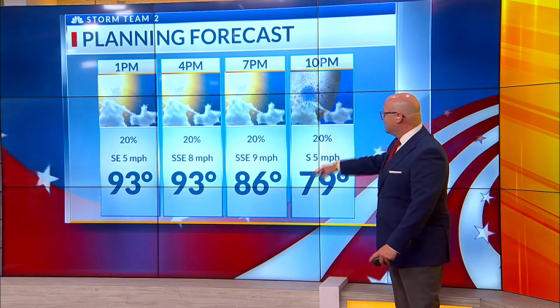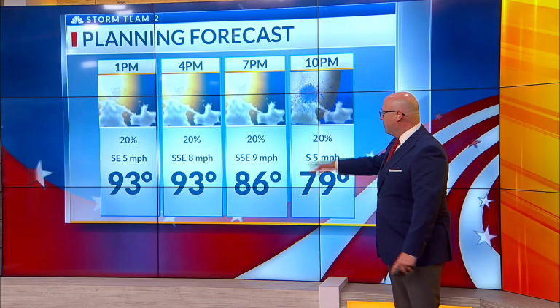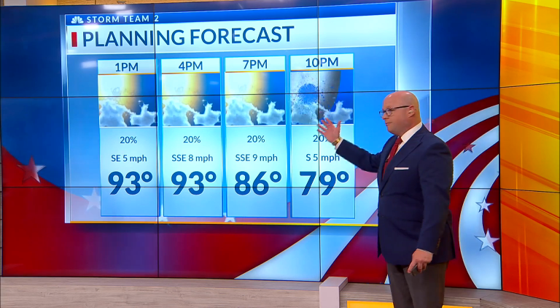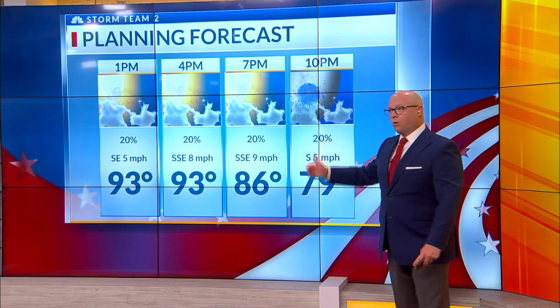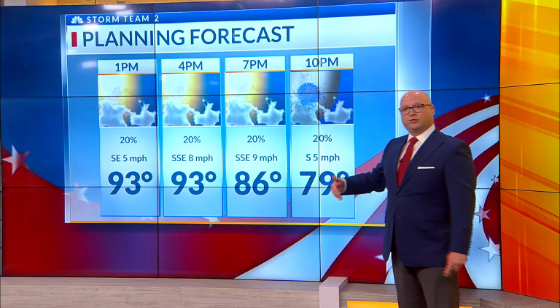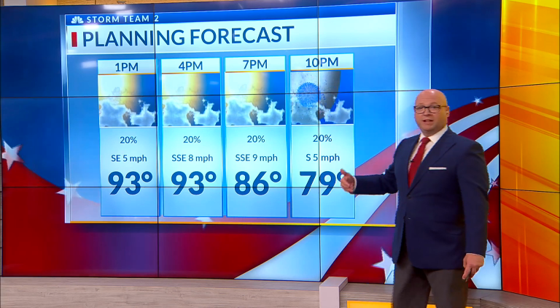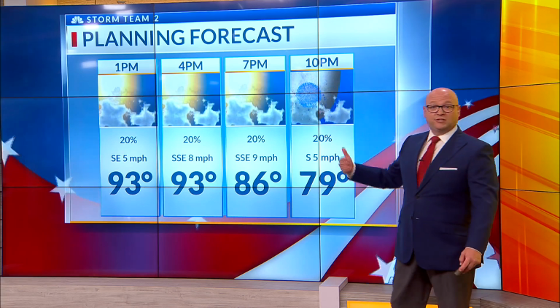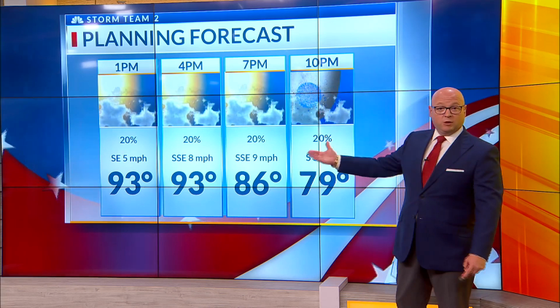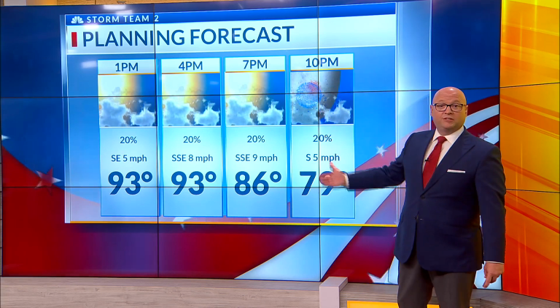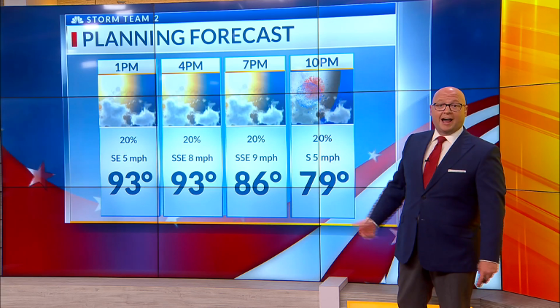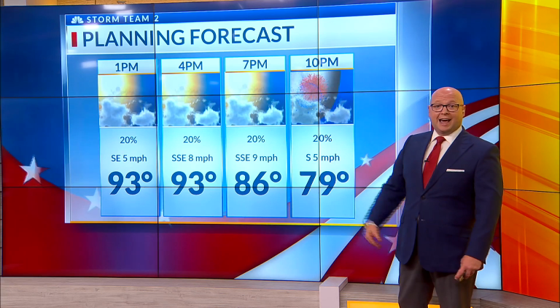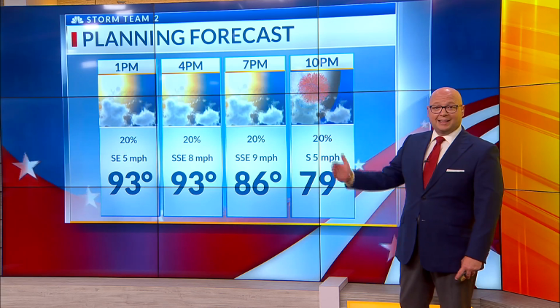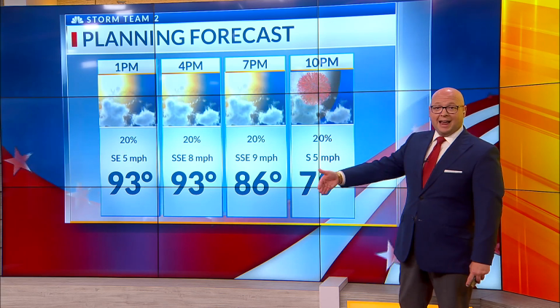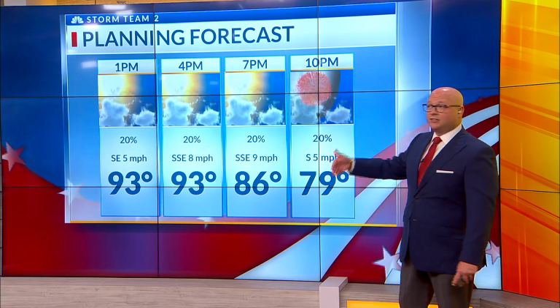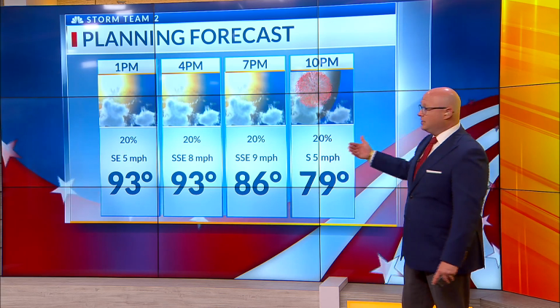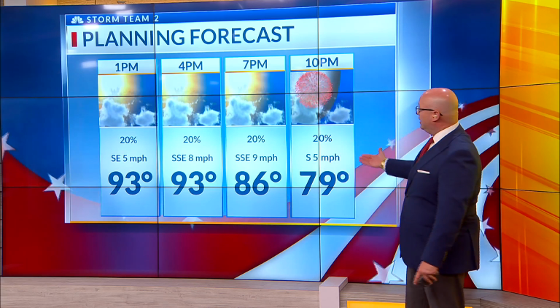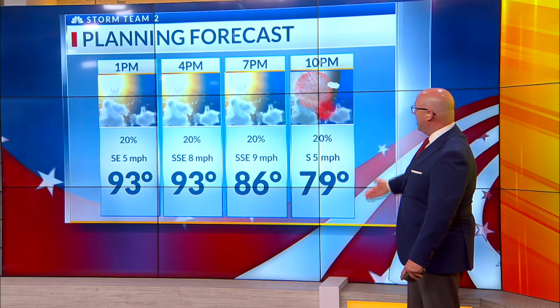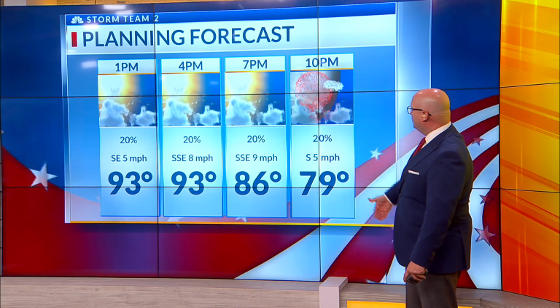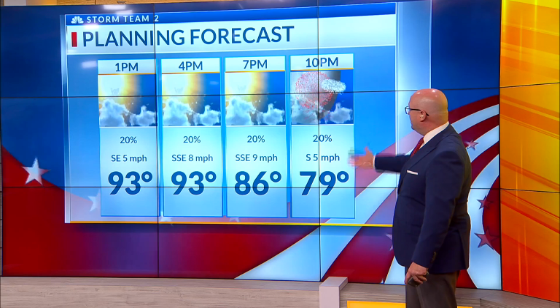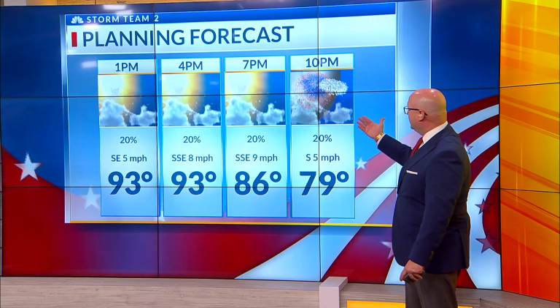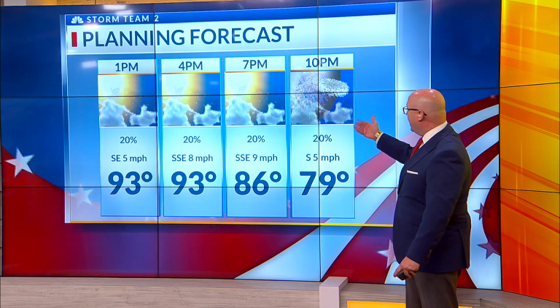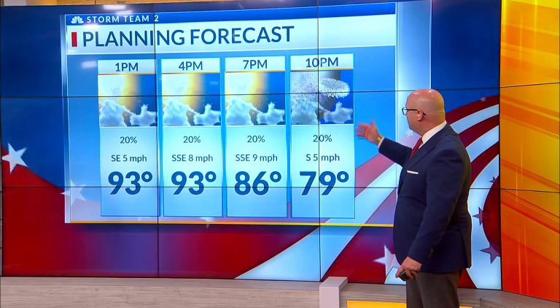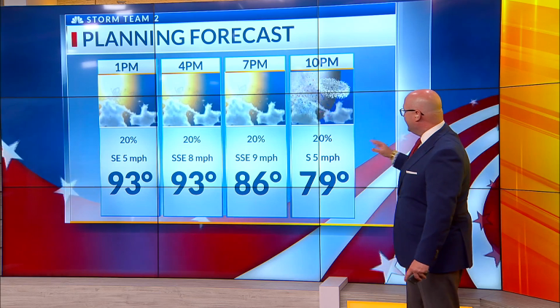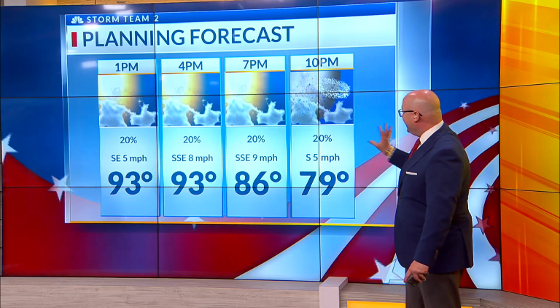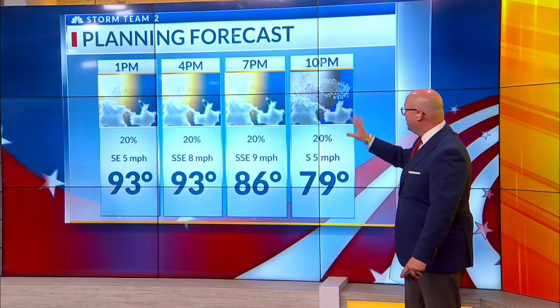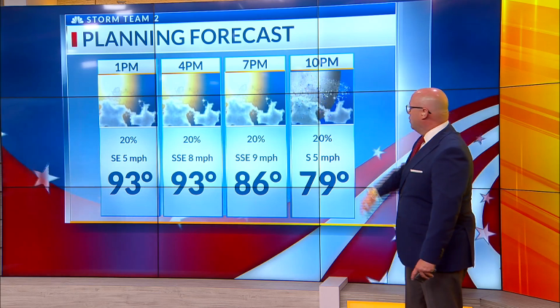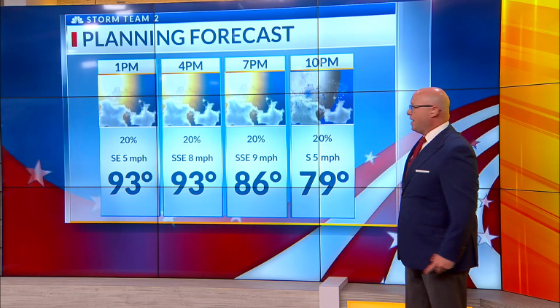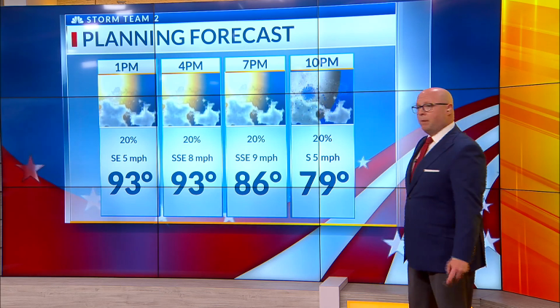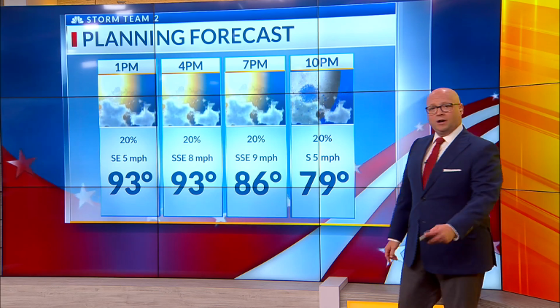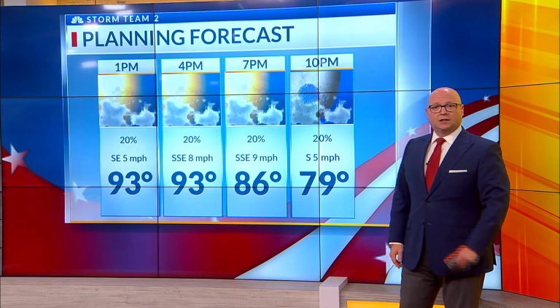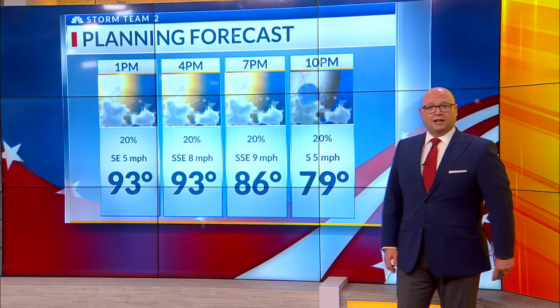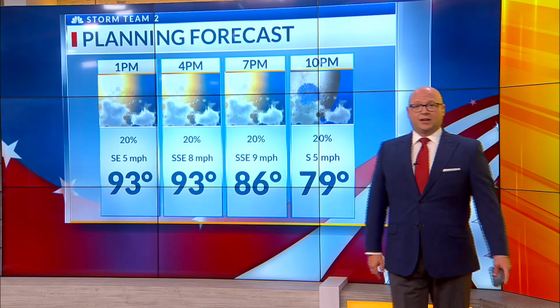I really think most of us are going to be dry. Then by the time we get to fireworks displays this evening, we'll be sliding down into the 80s and eventually to the upper 70s and low 80s by 10 with a partly cloudy sky.